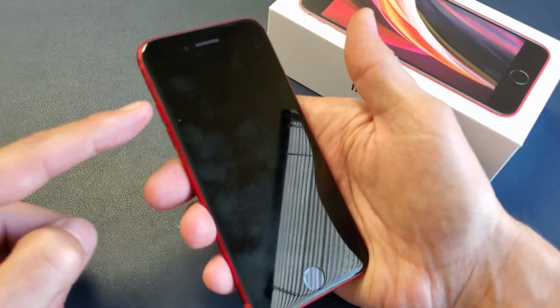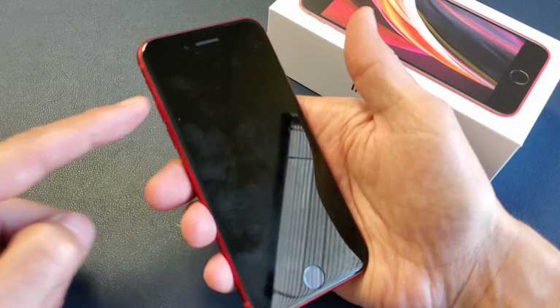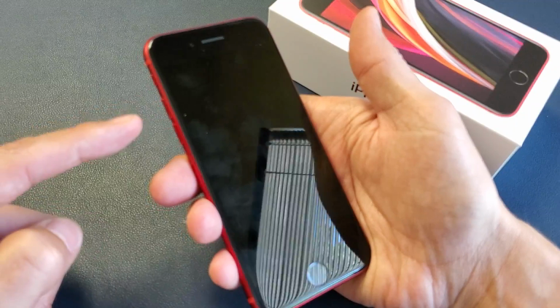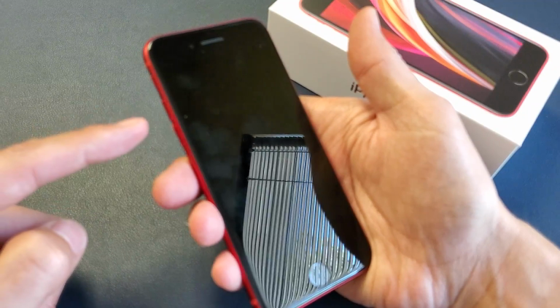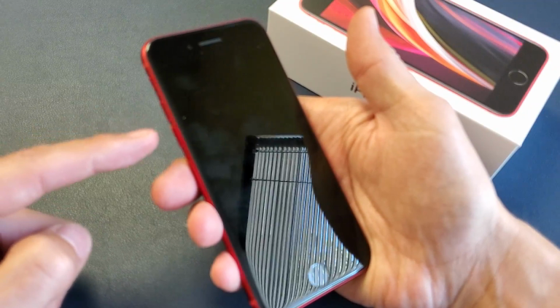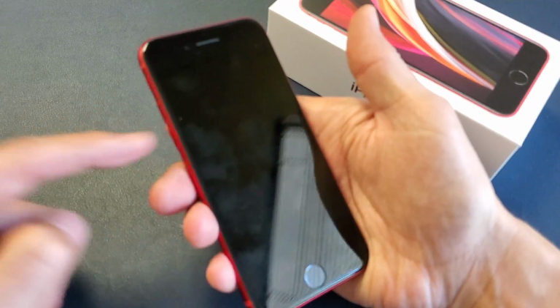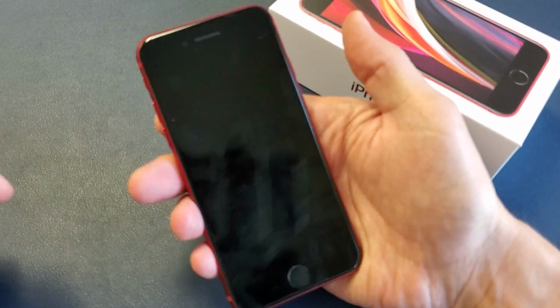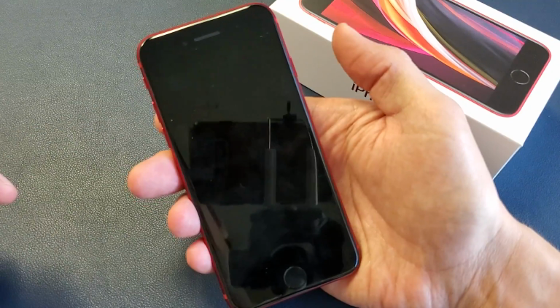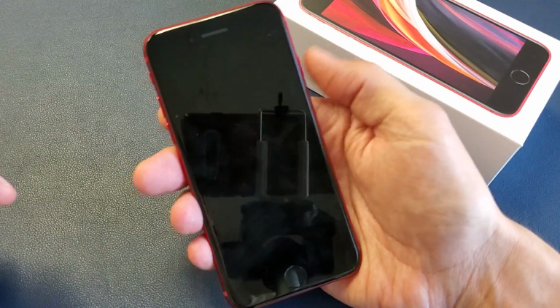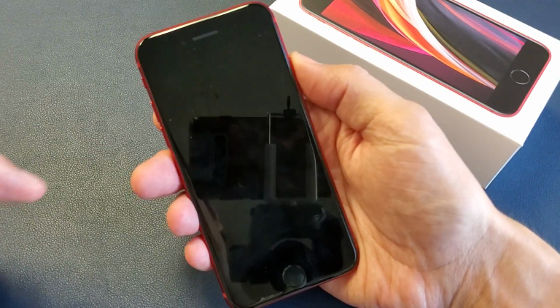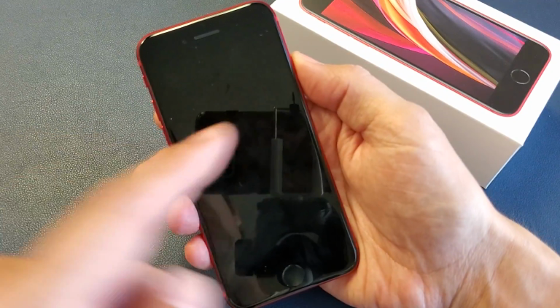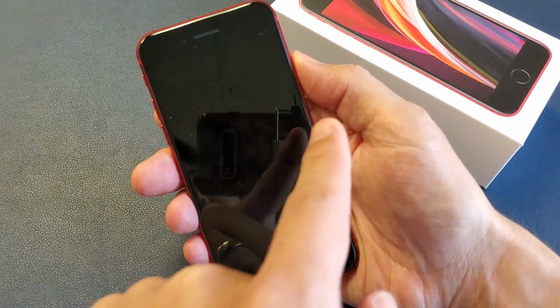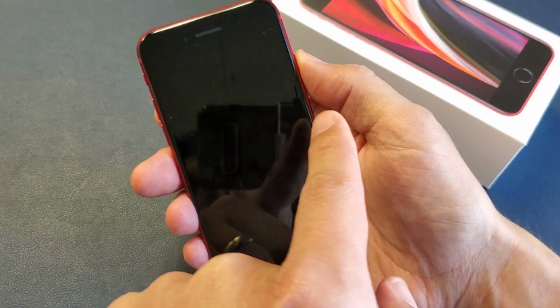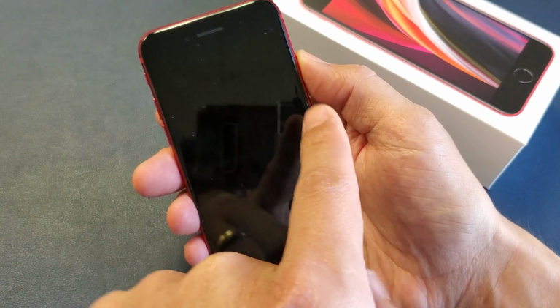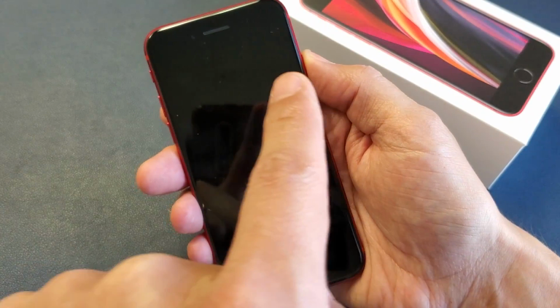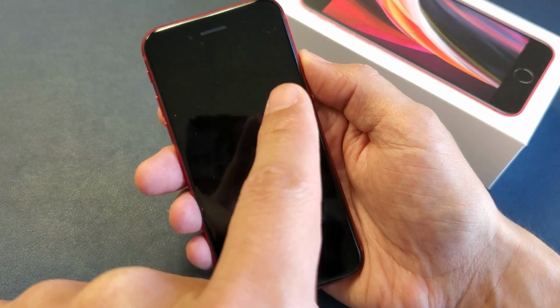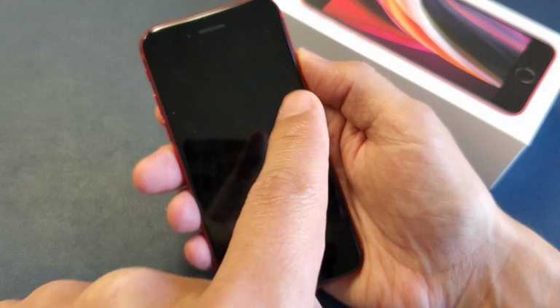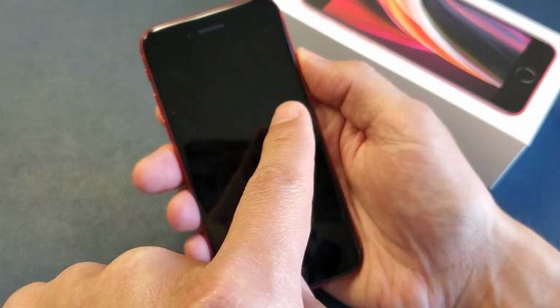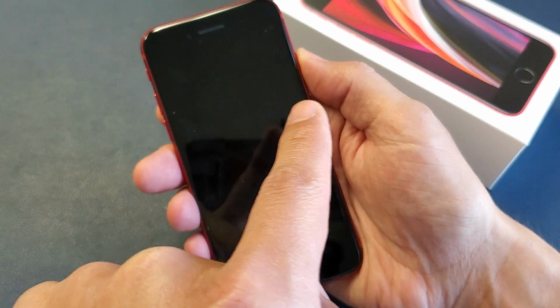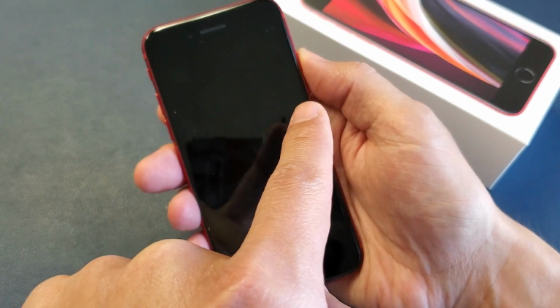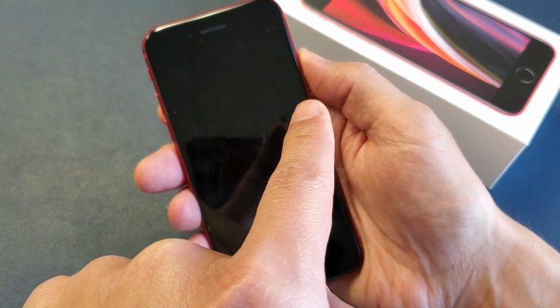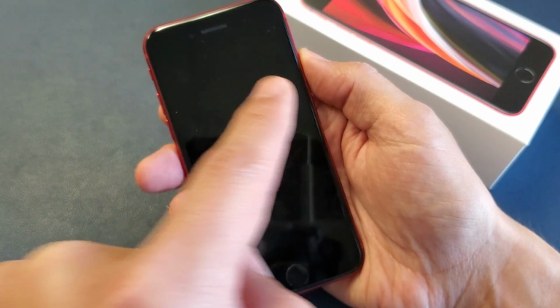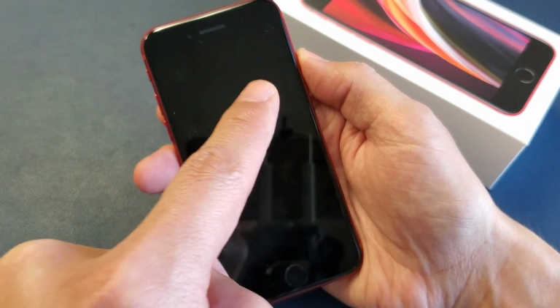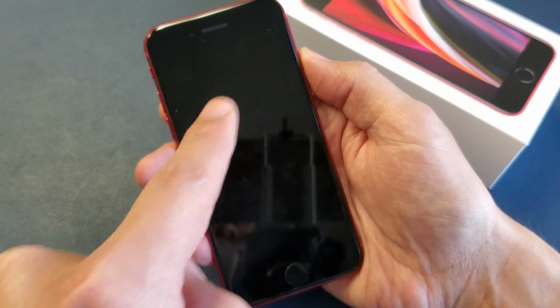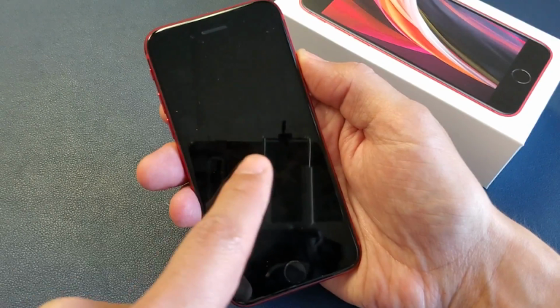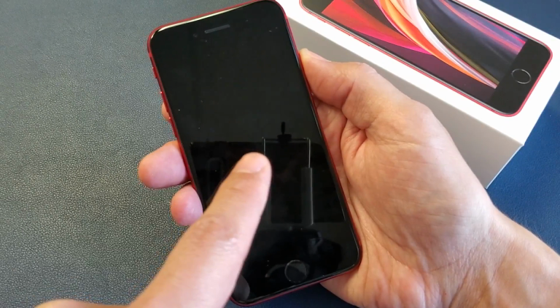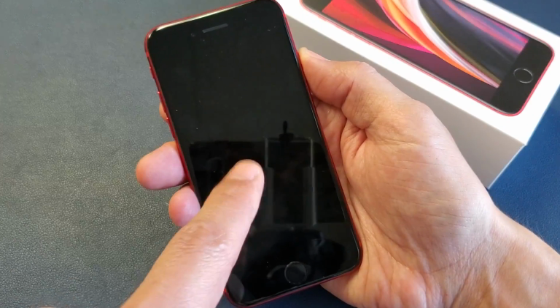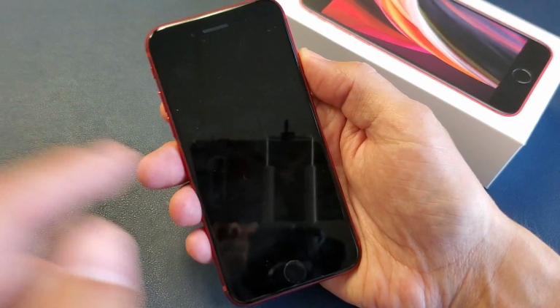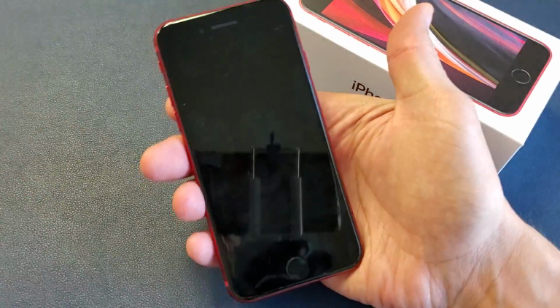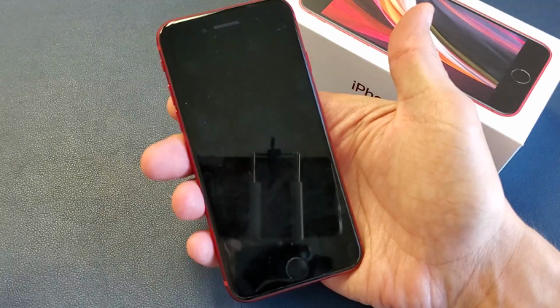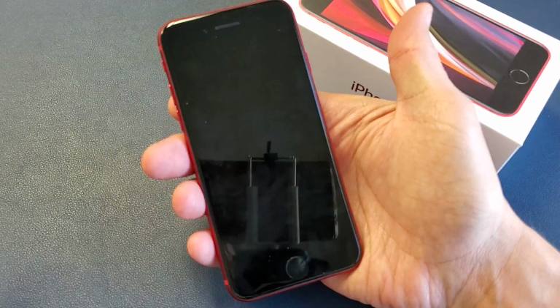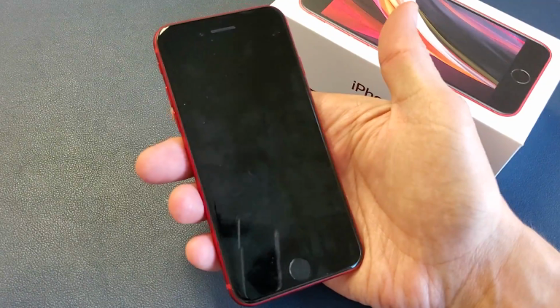Again: volume up, volume down, press and hold the power button, and continue to hold the power button until we see the Apple logo.